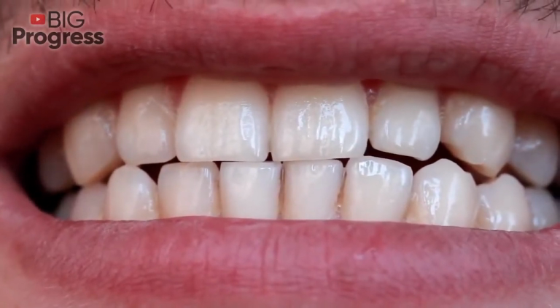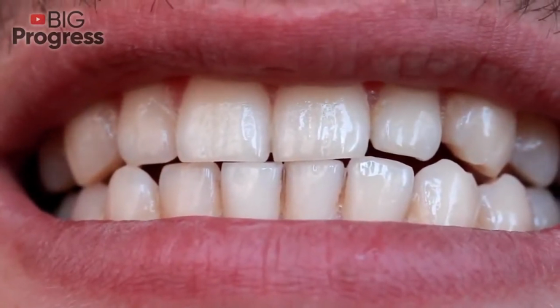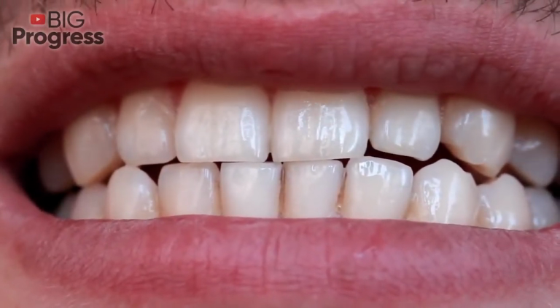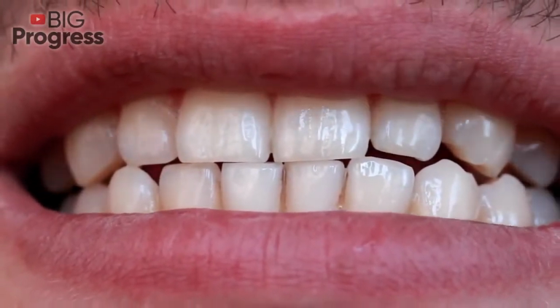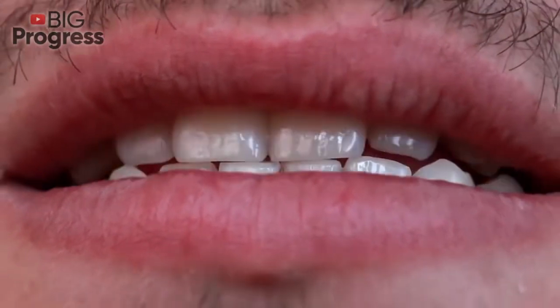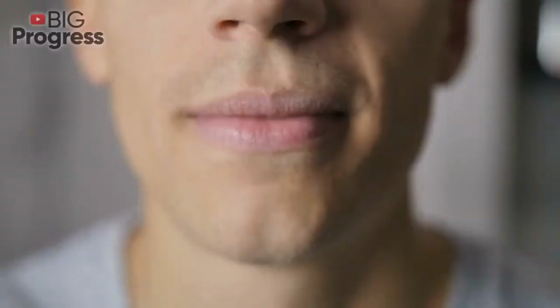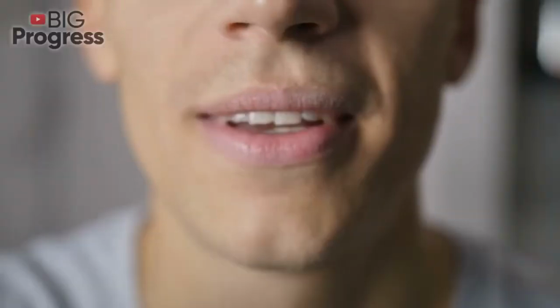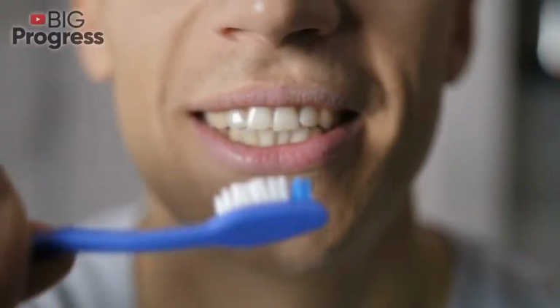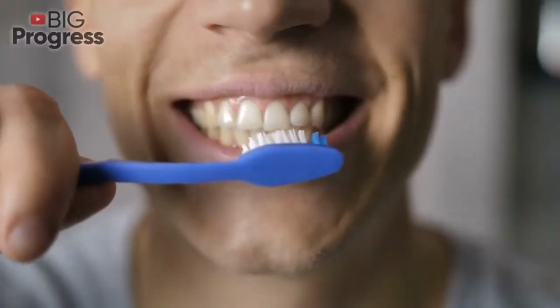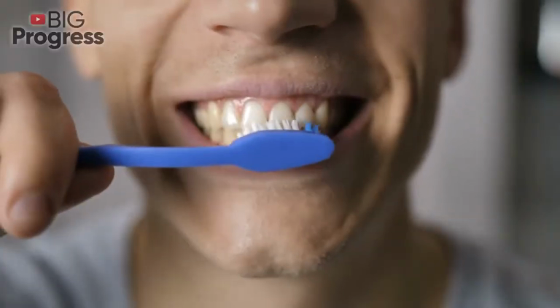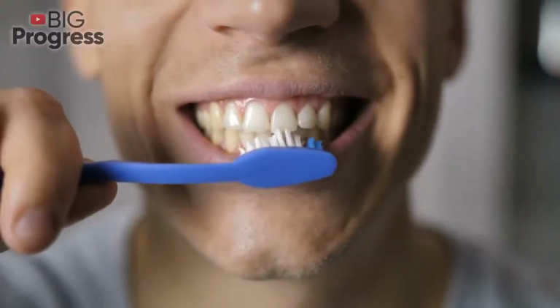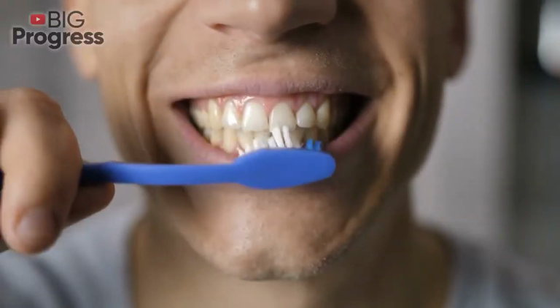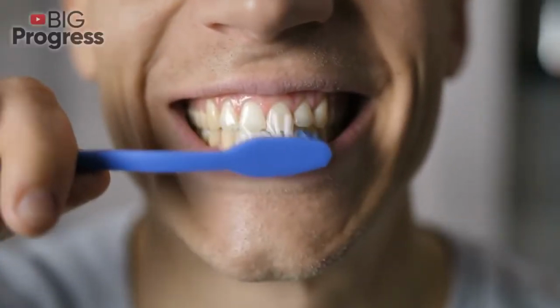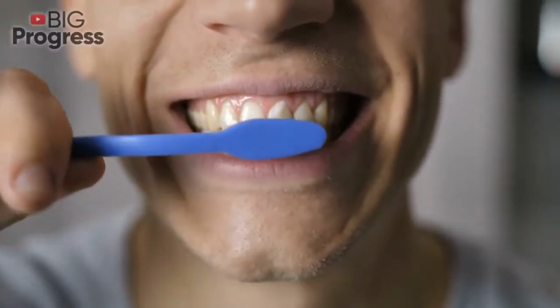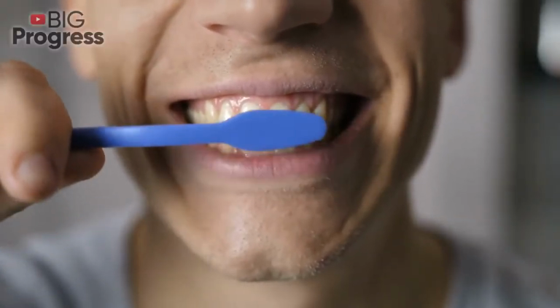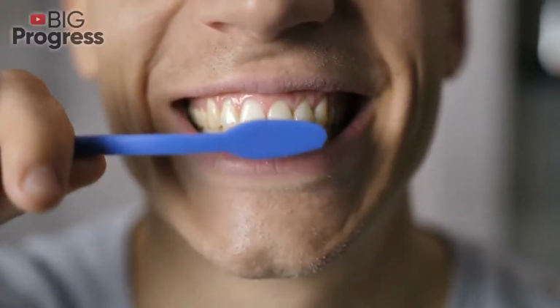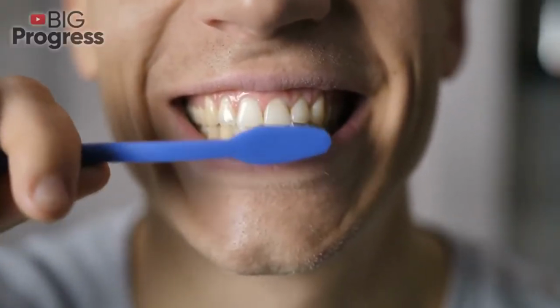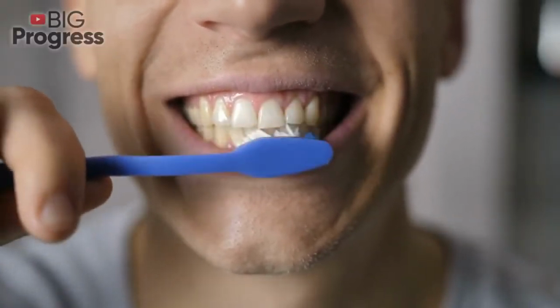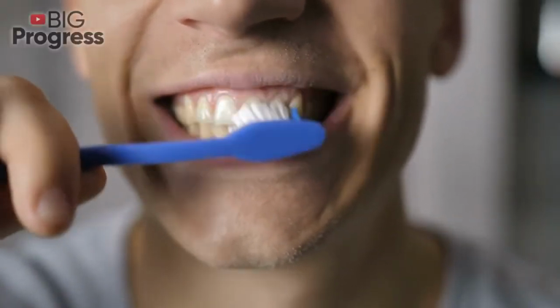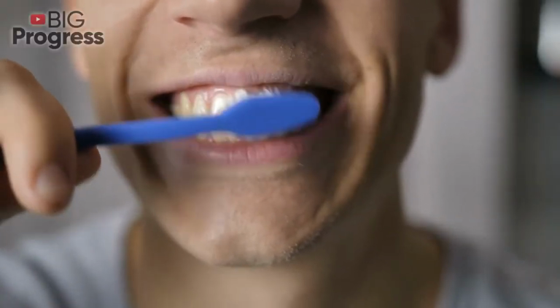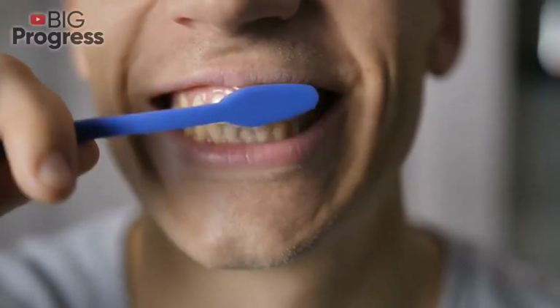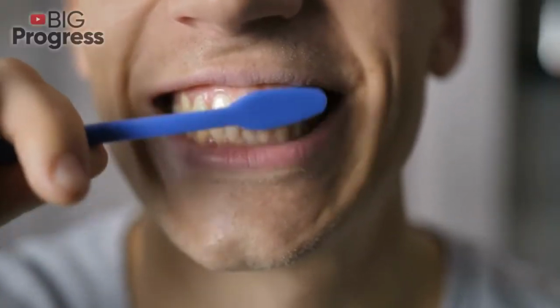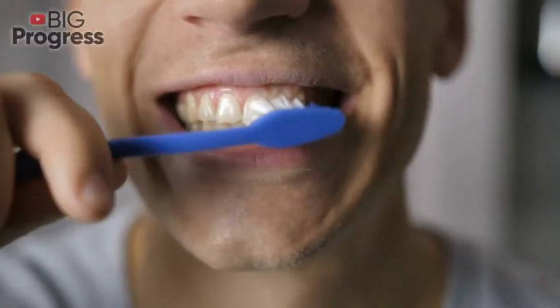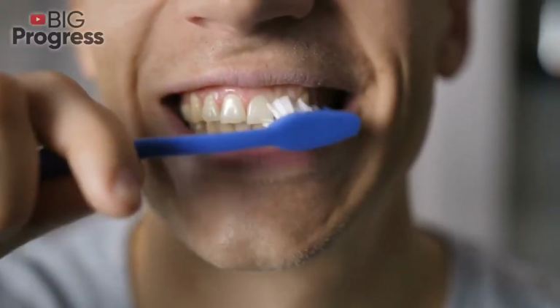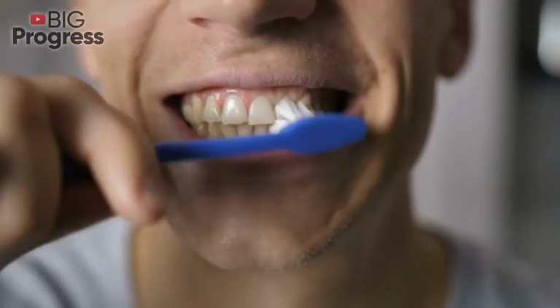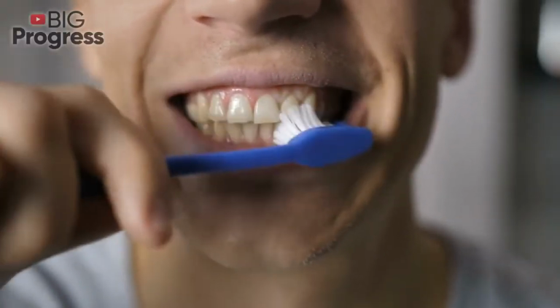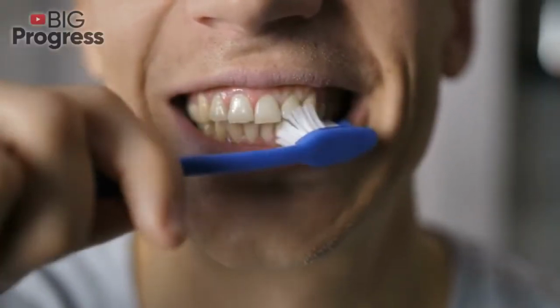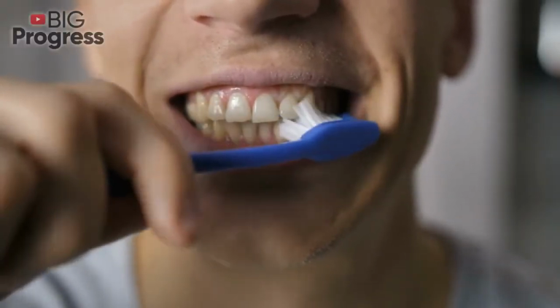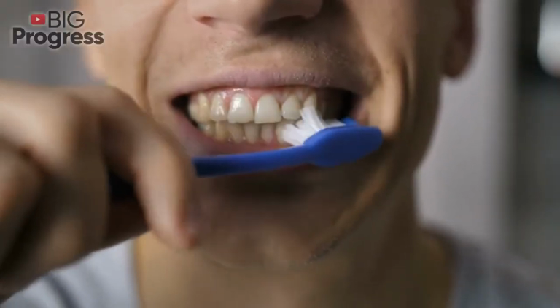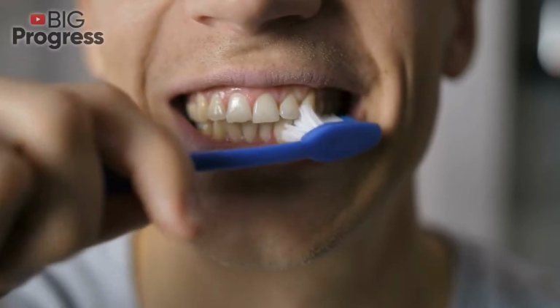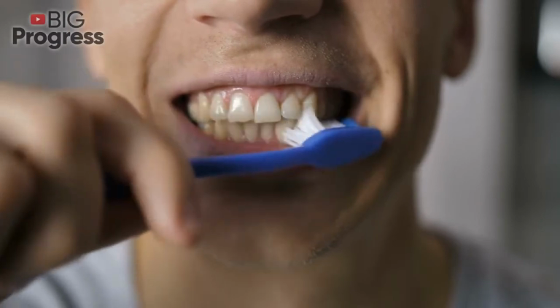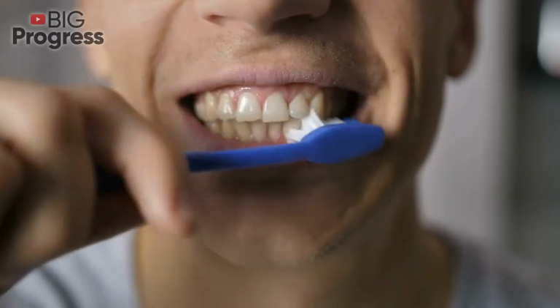Baking soda. It helps neutralize acids in the mouth, reduces bacteria and helps whiten the teeth naturally.